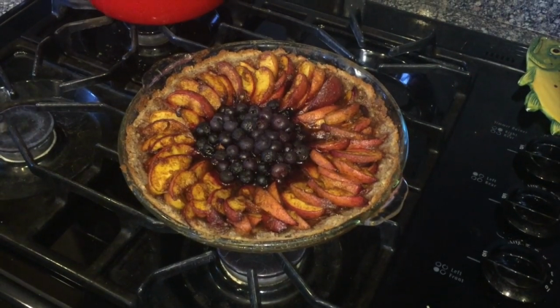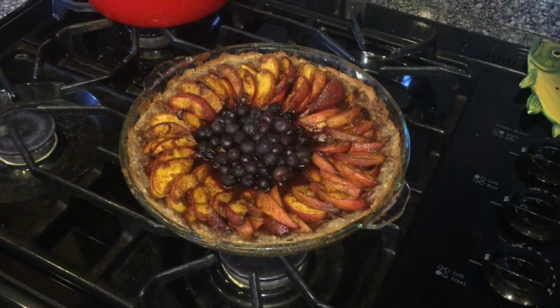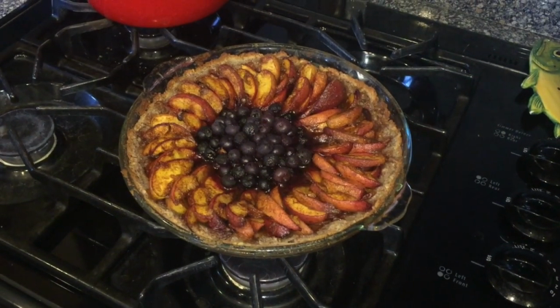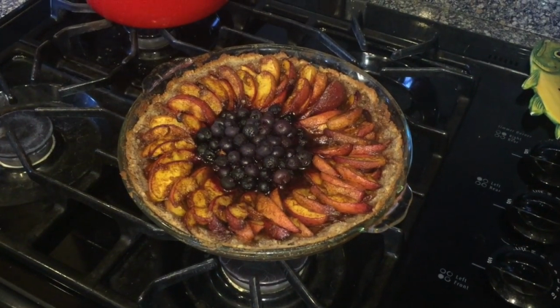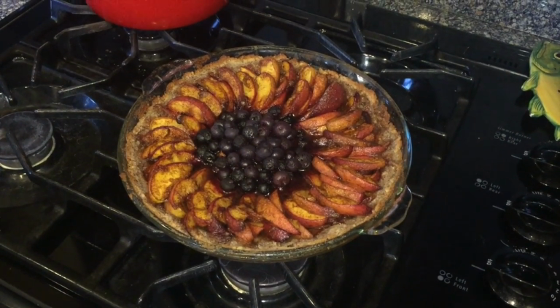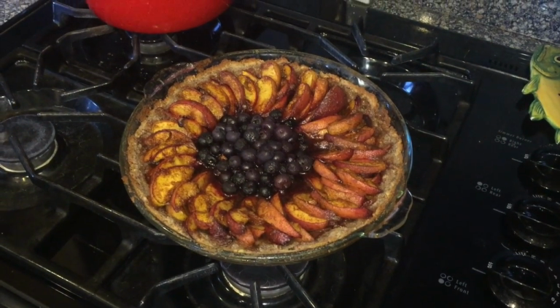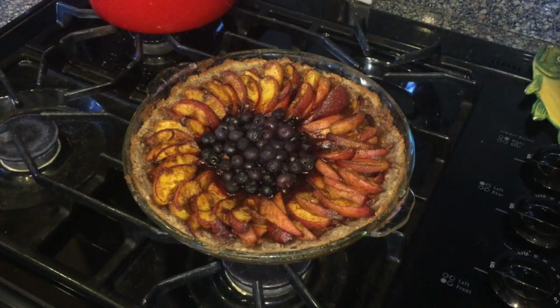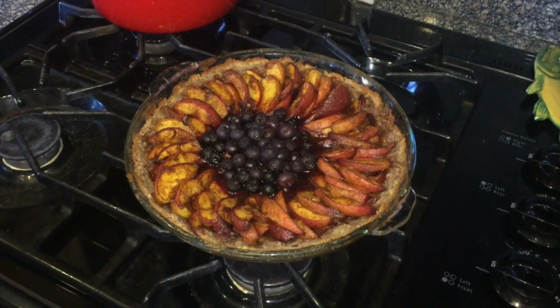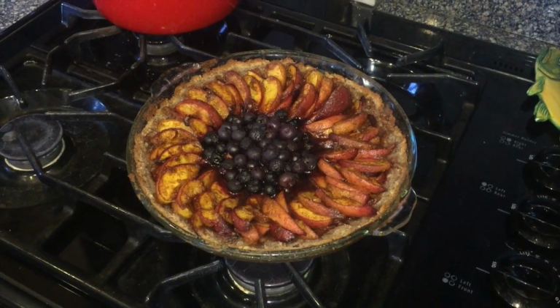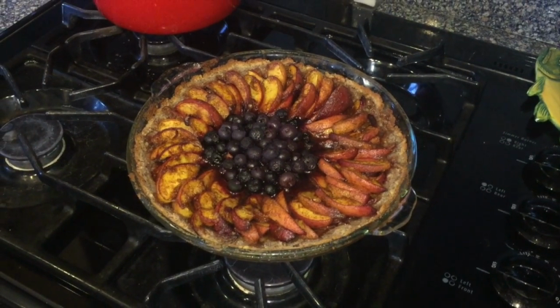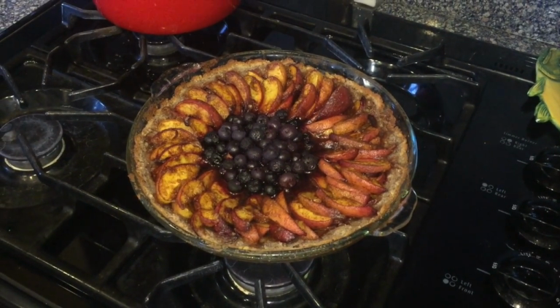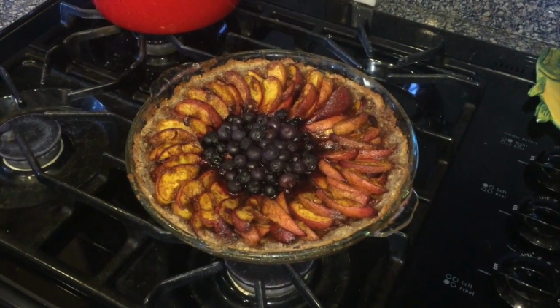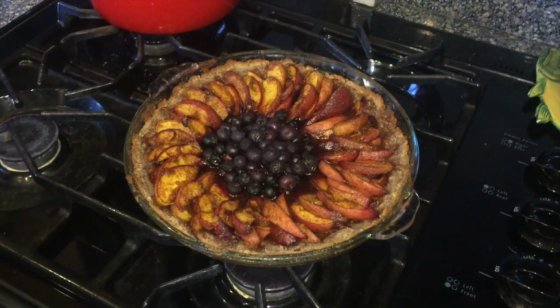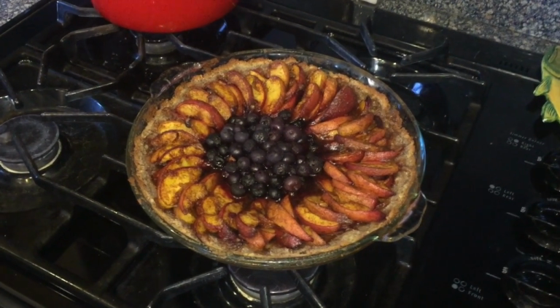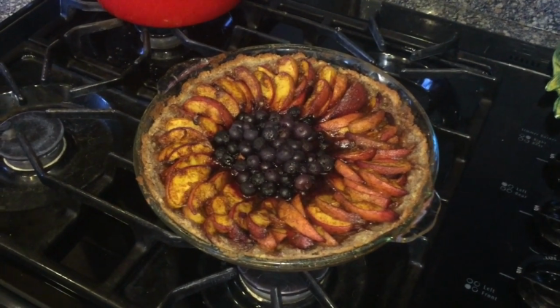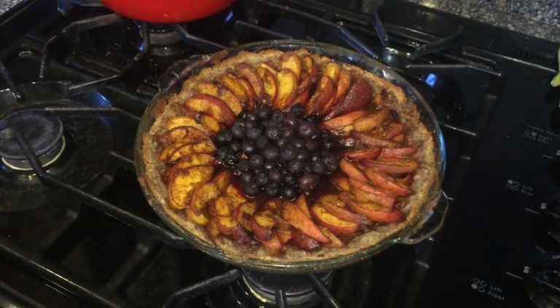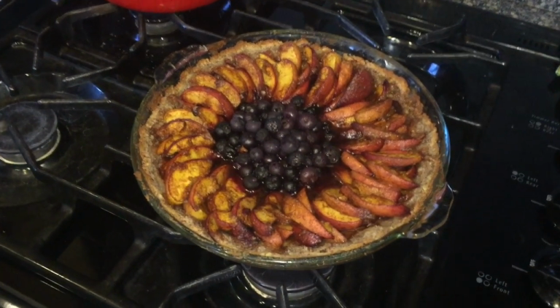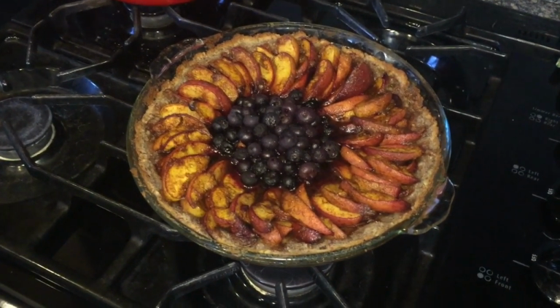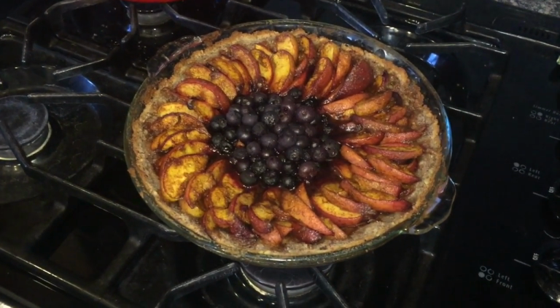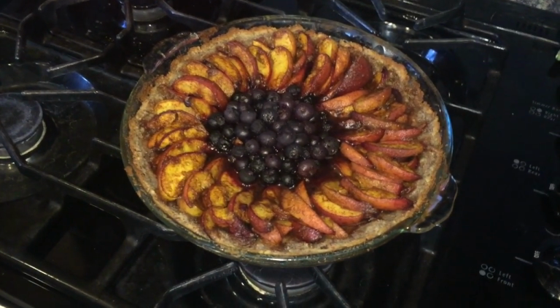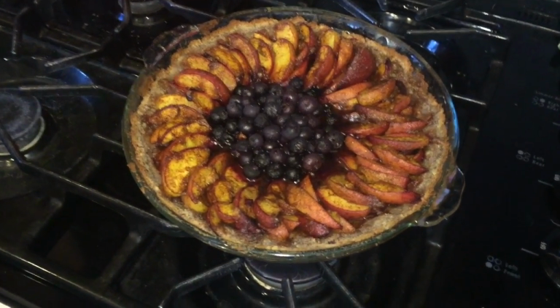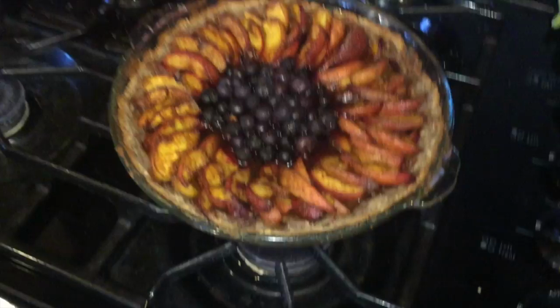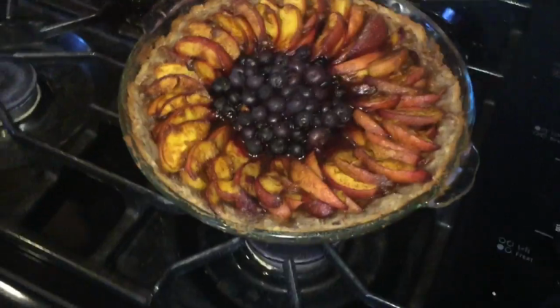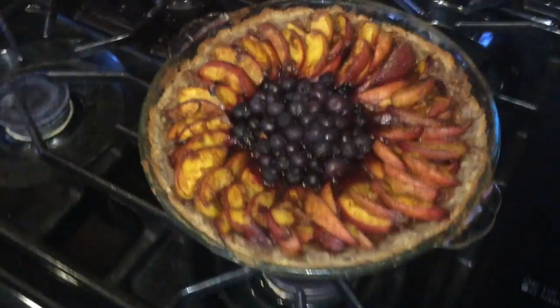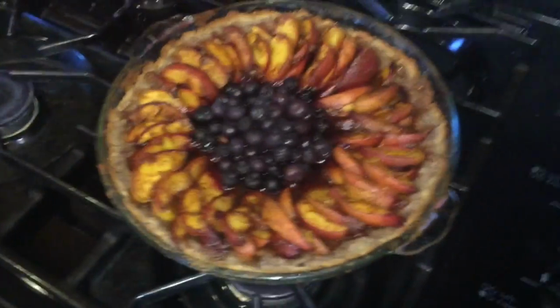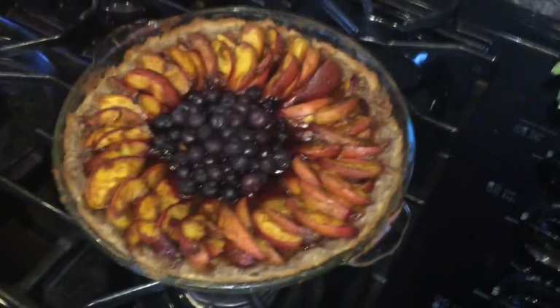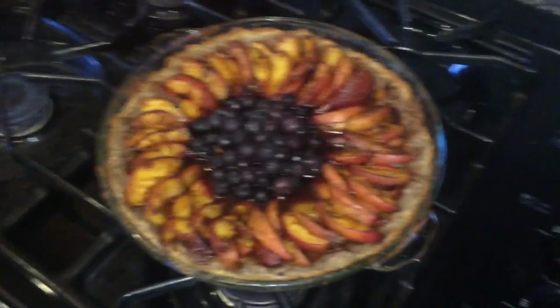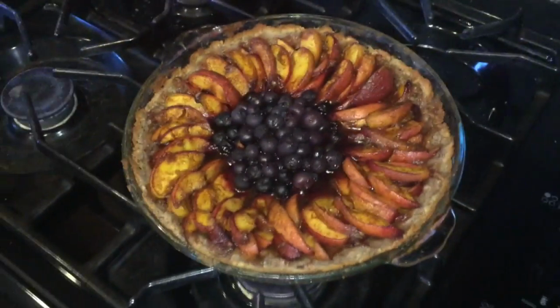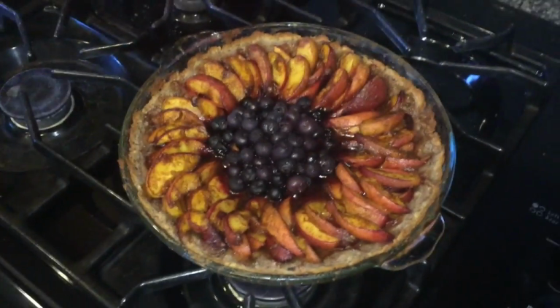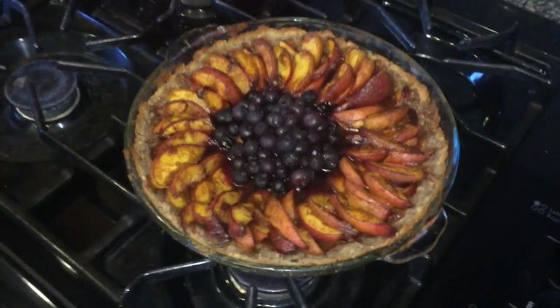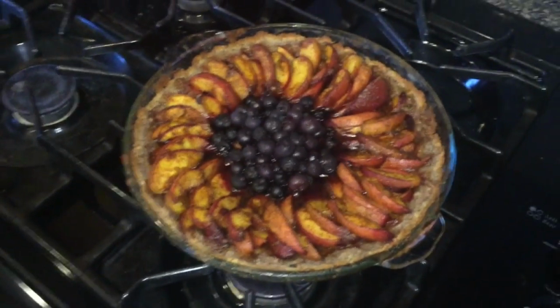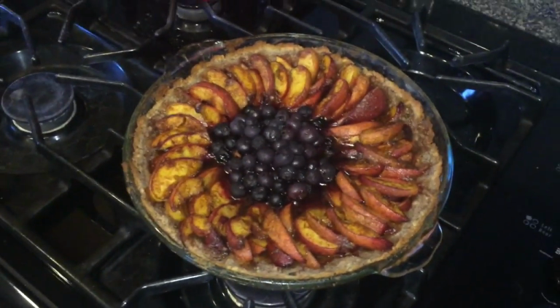Nectarines. It's peach blueberry but instead of peaches it's nectarines. Look at that. What a work of art.